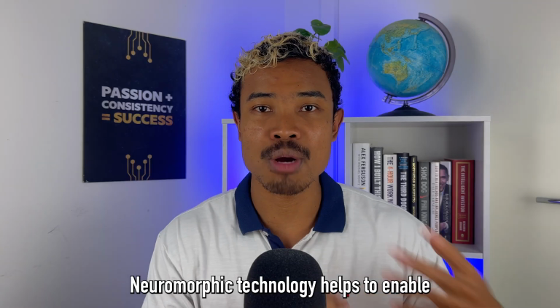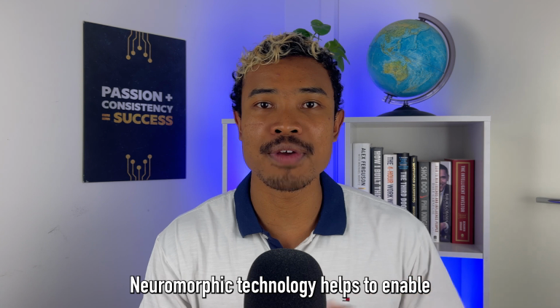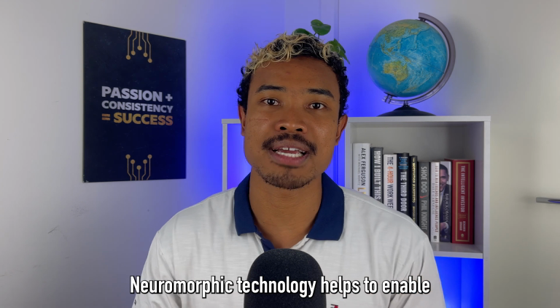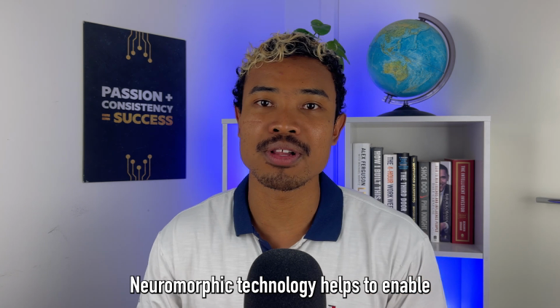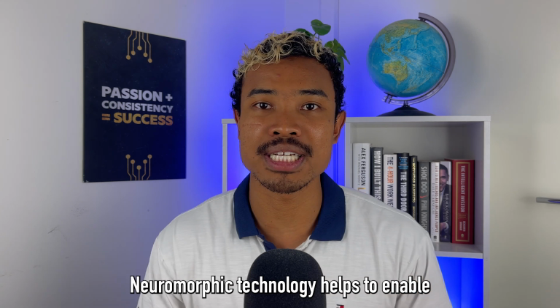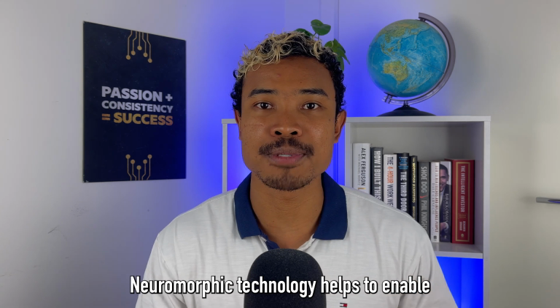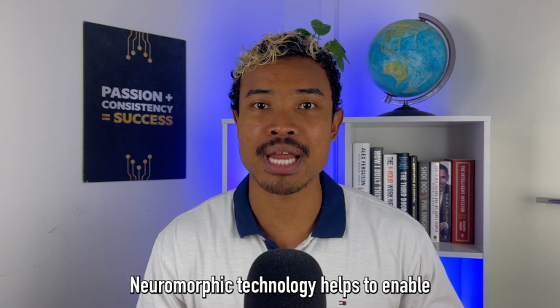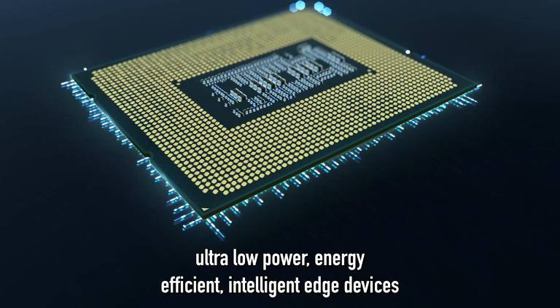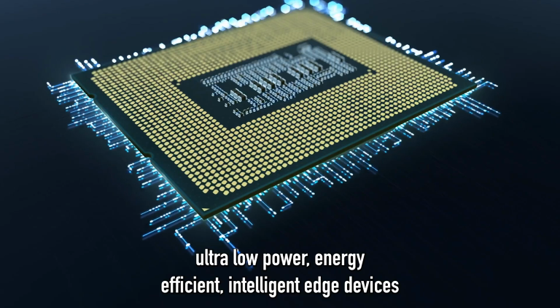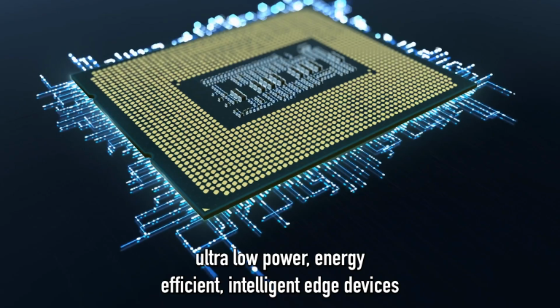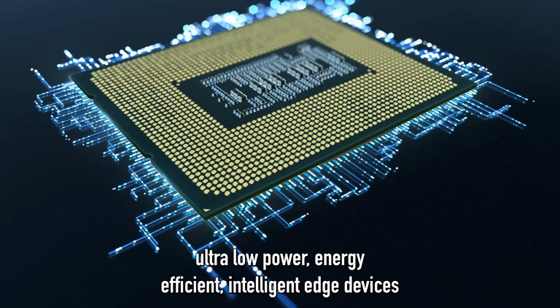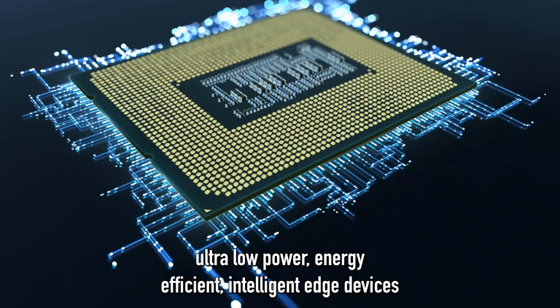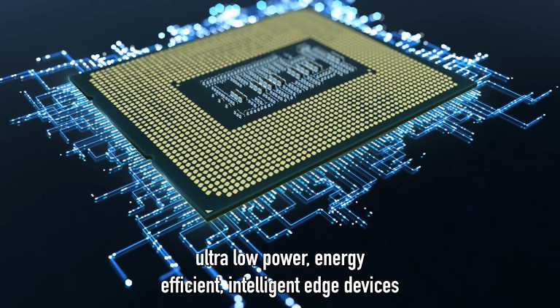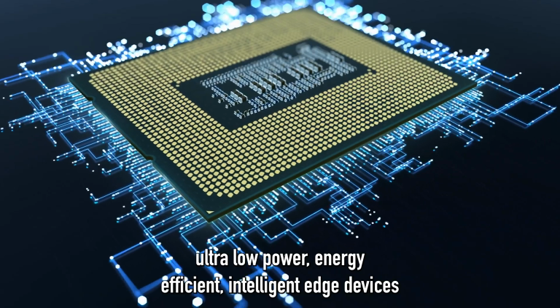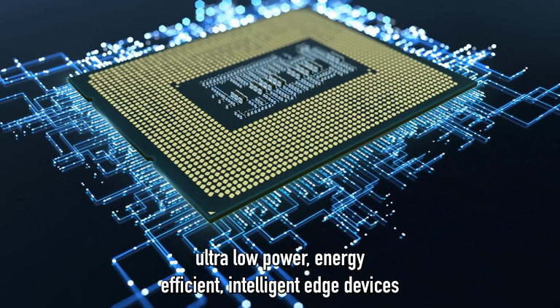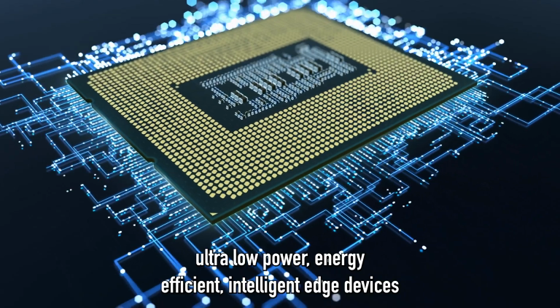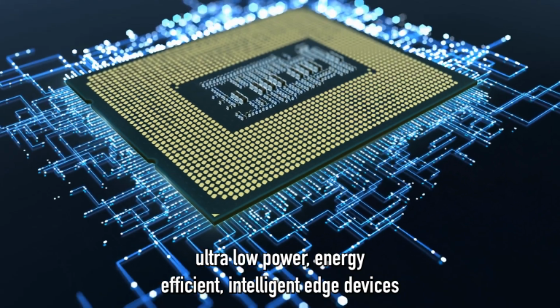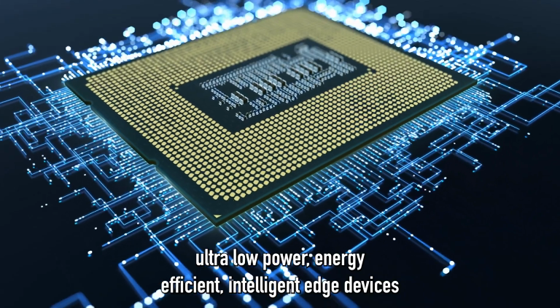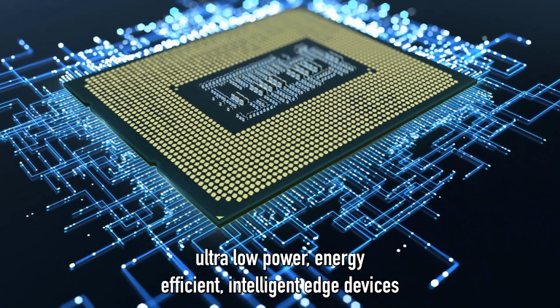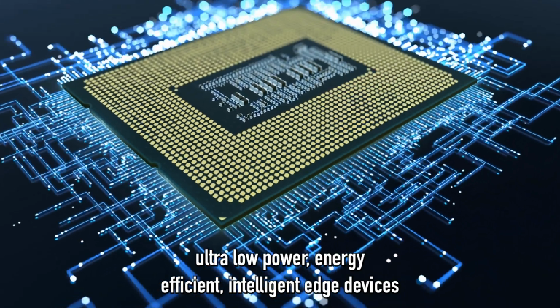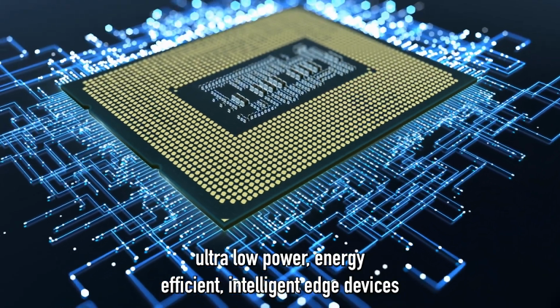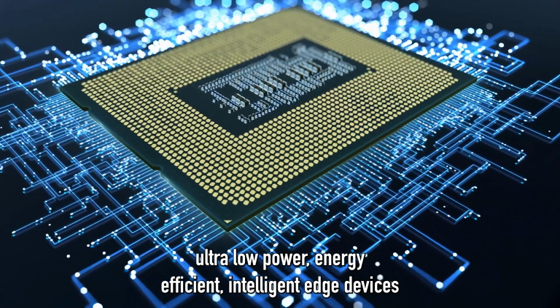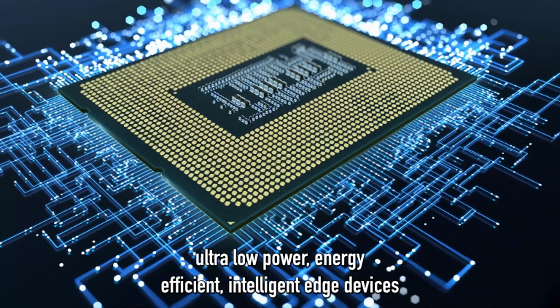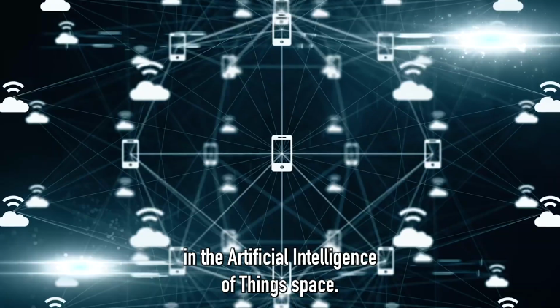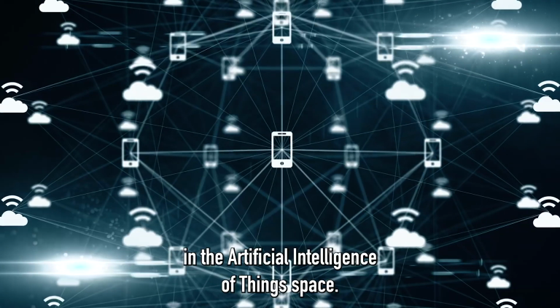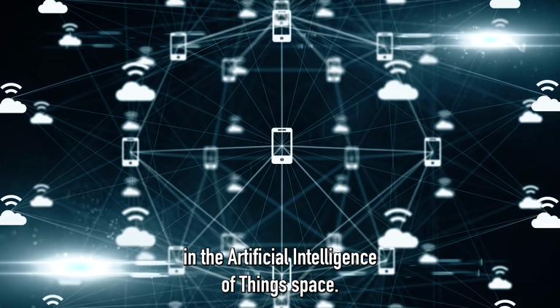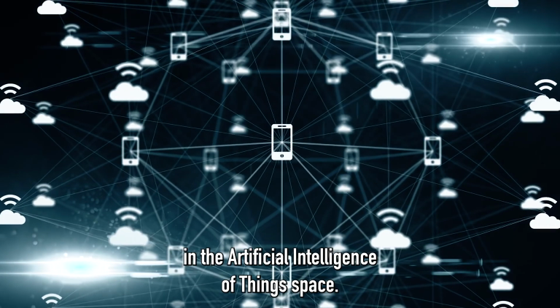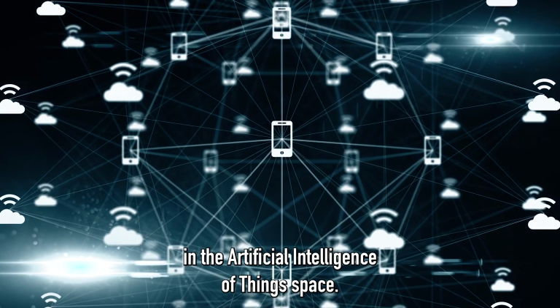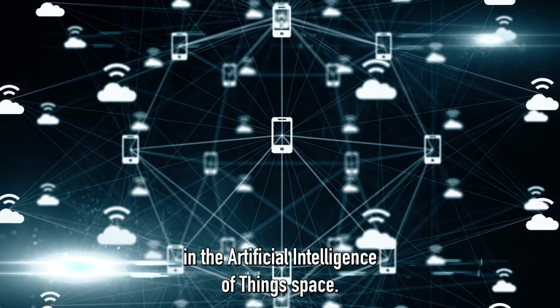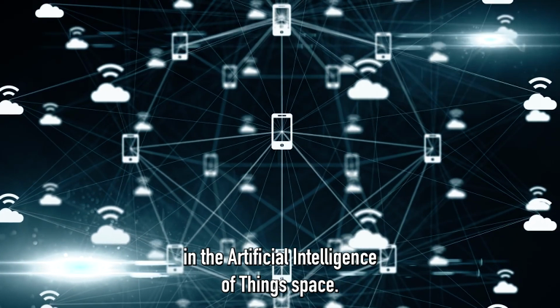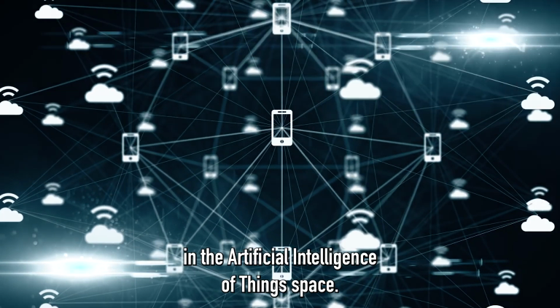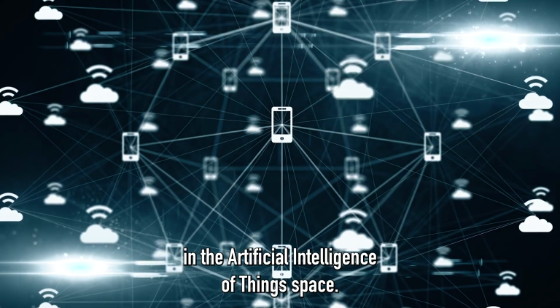Neuromorphic technology helps to enable ultra-low power, energy-efficient, intelligent edge devices in the artificial intelligence of things space.